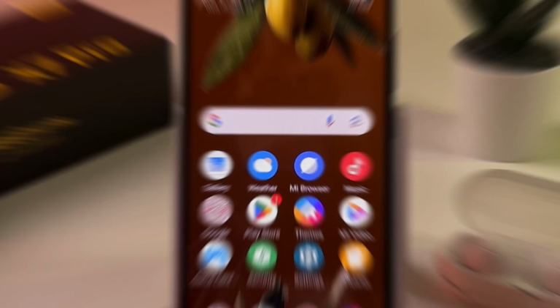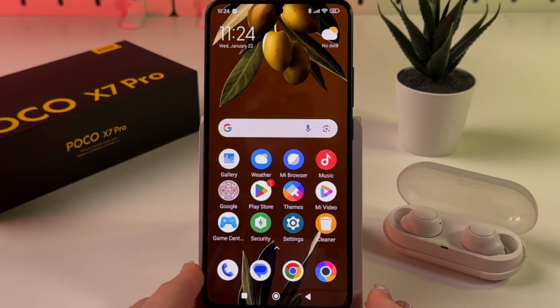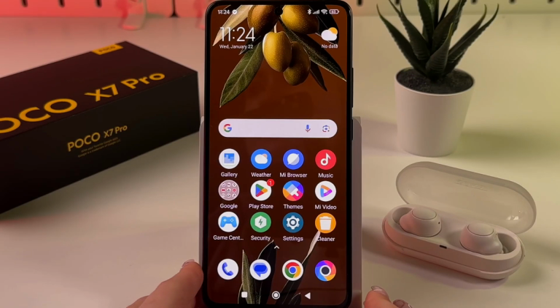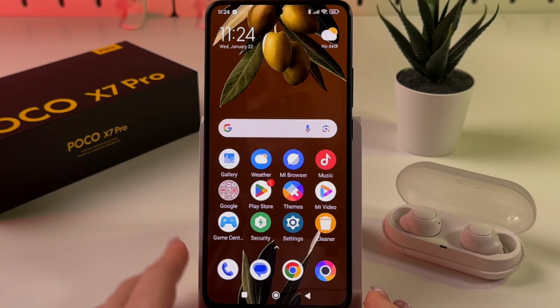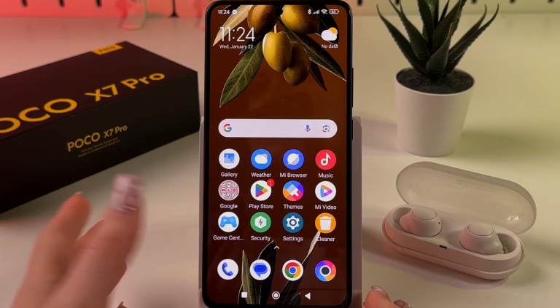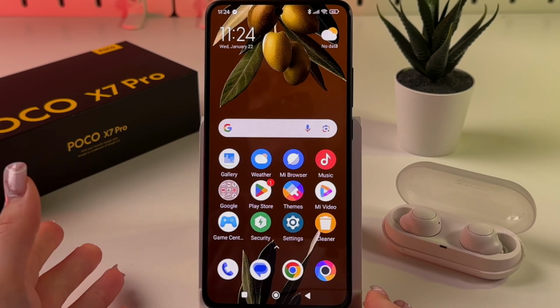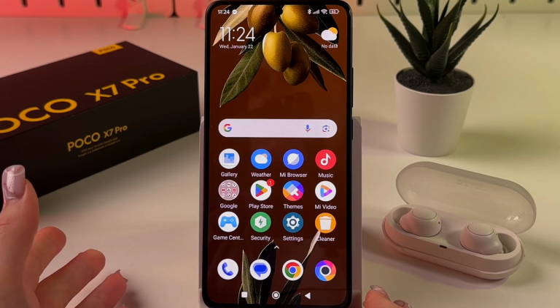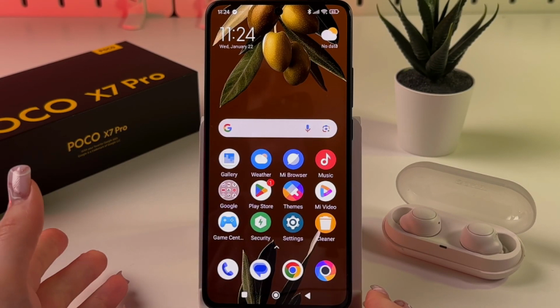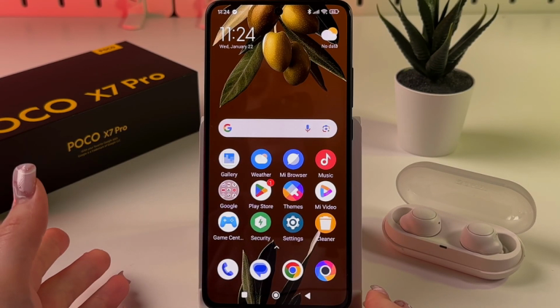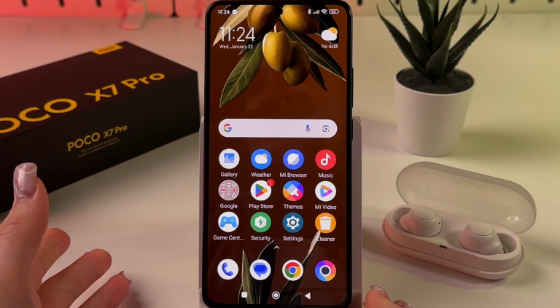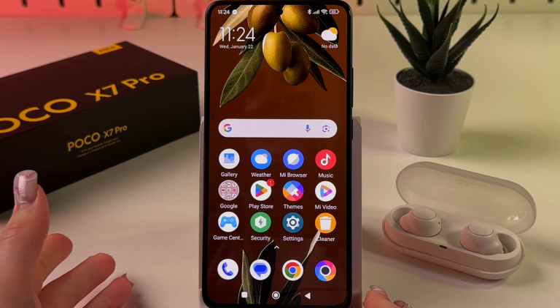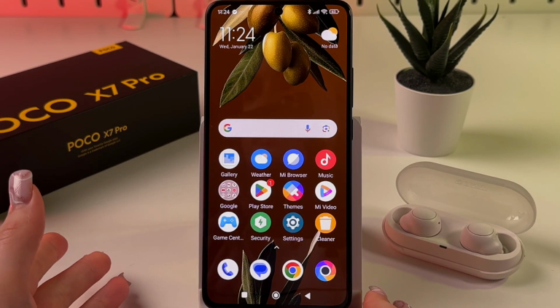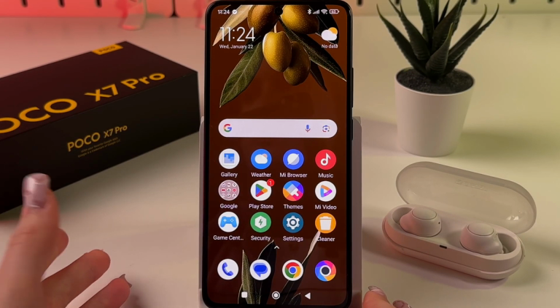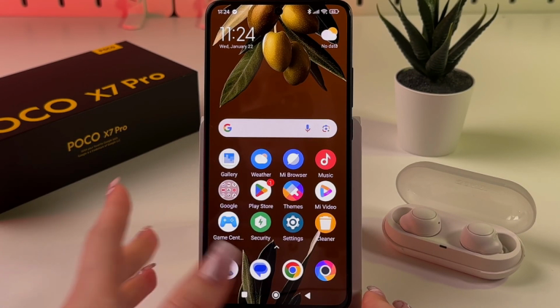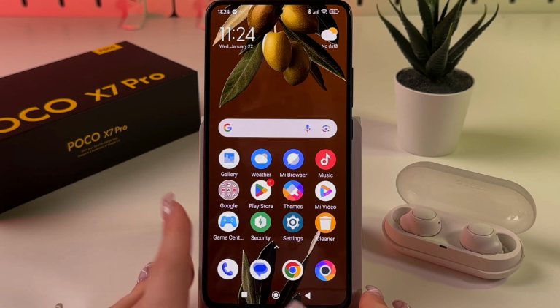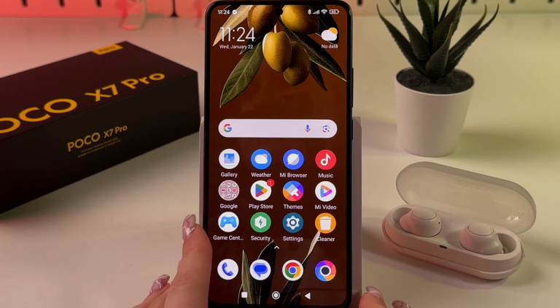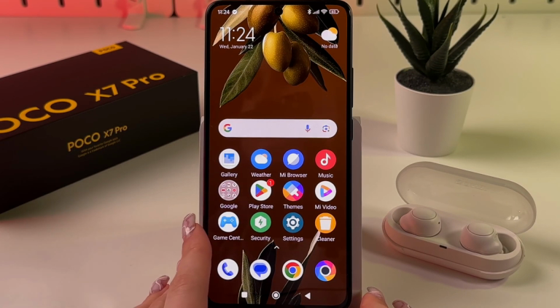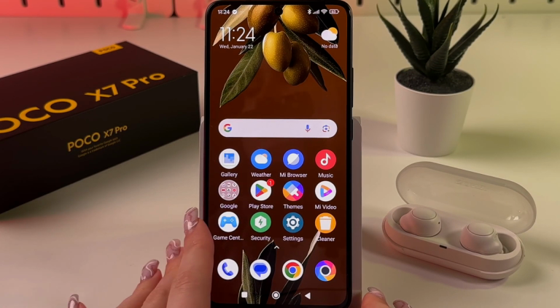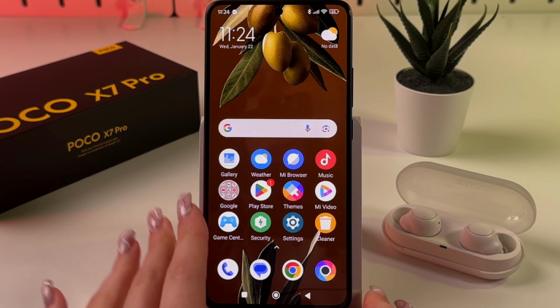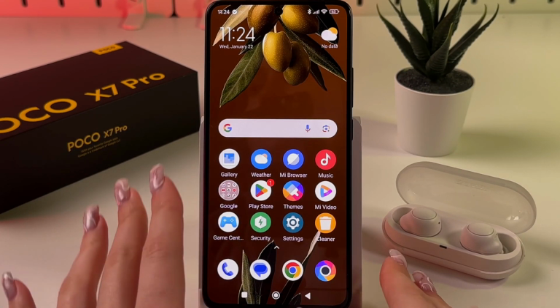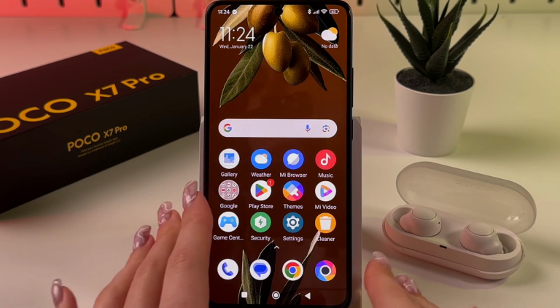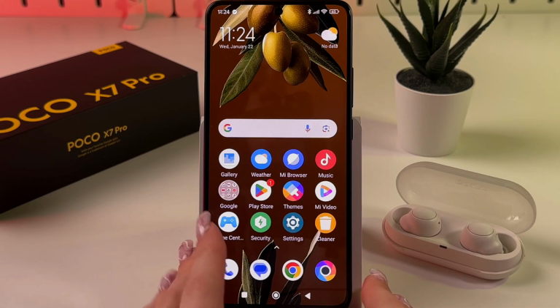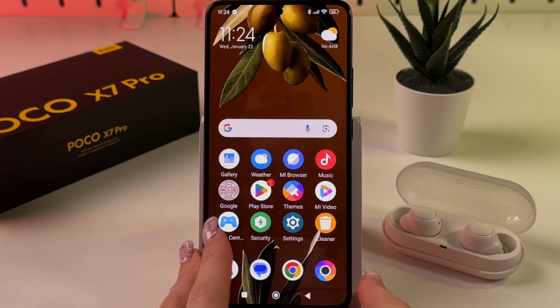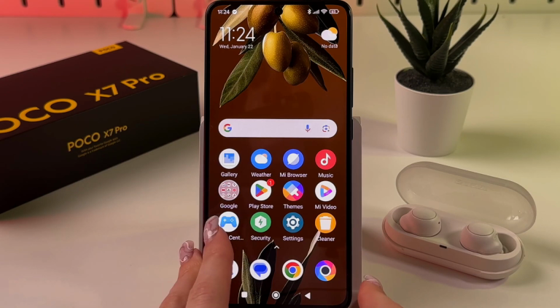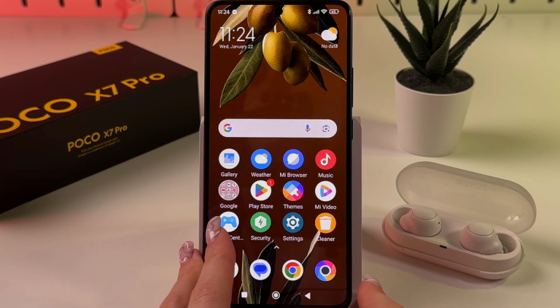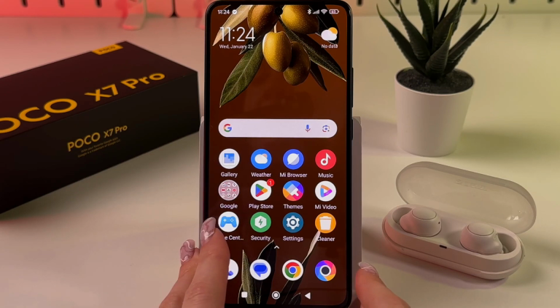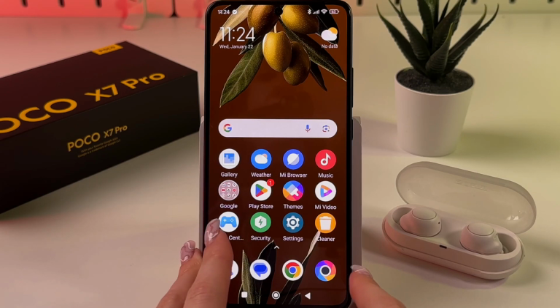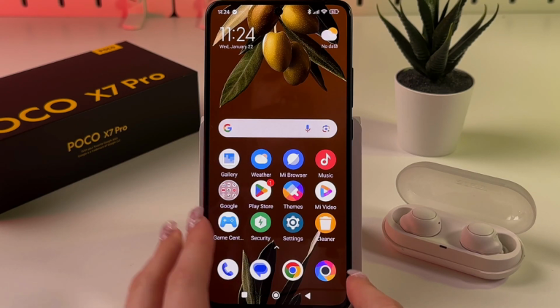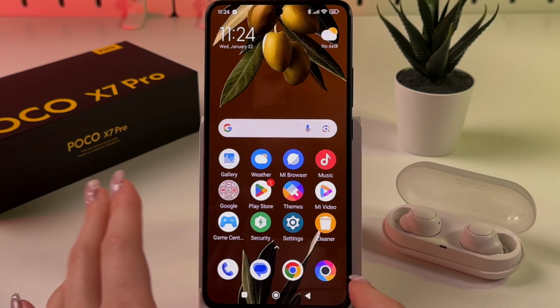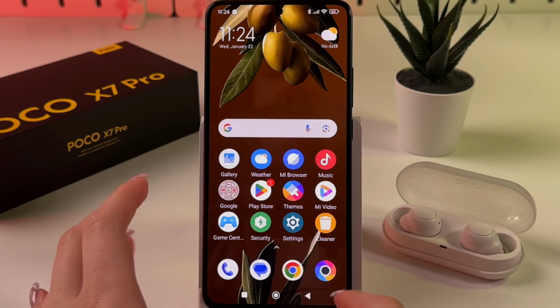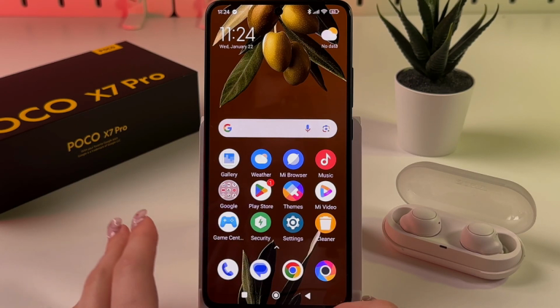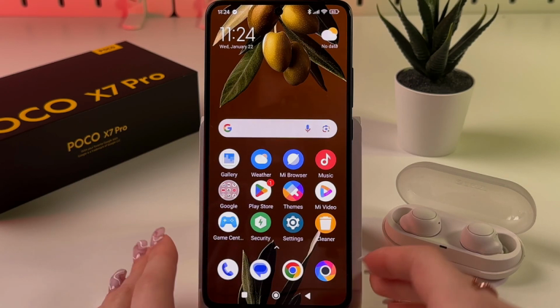Hi, does the Poco X7 Pro have eSIM? Let's find out together. We have several ways to check.